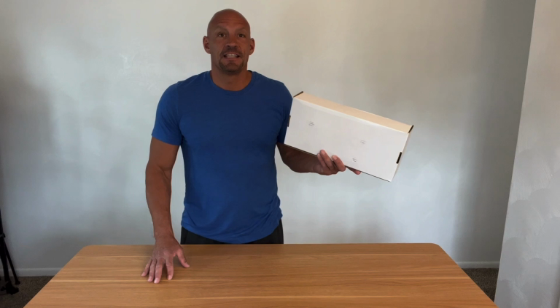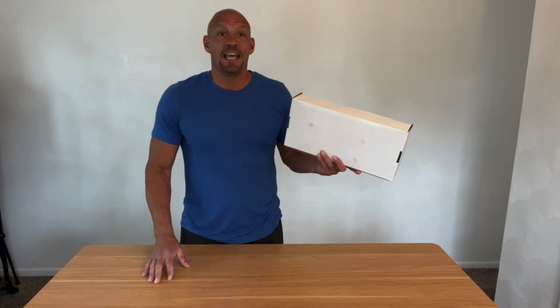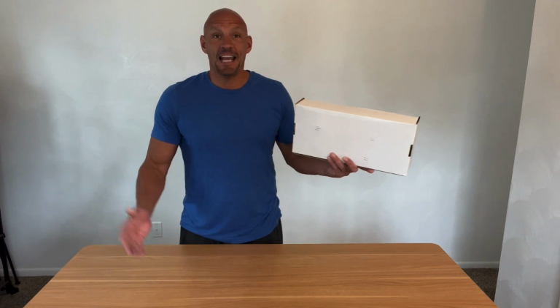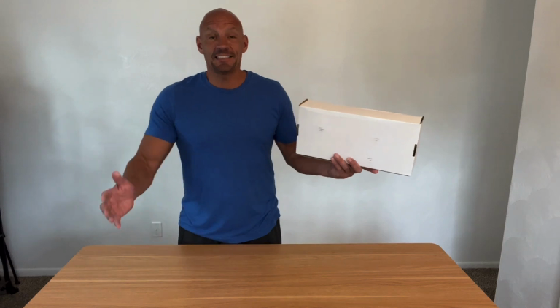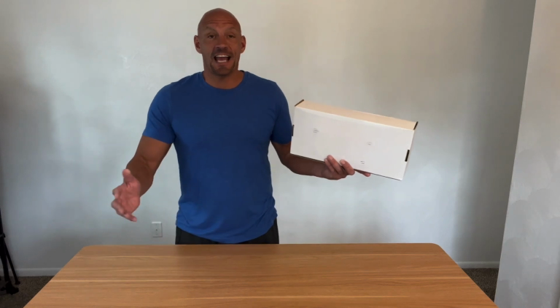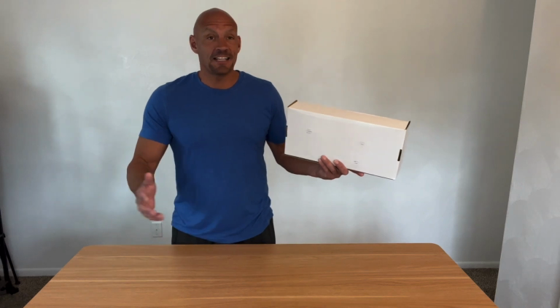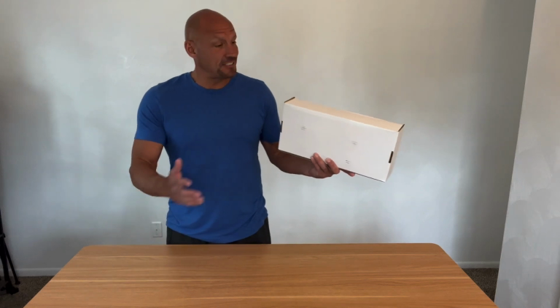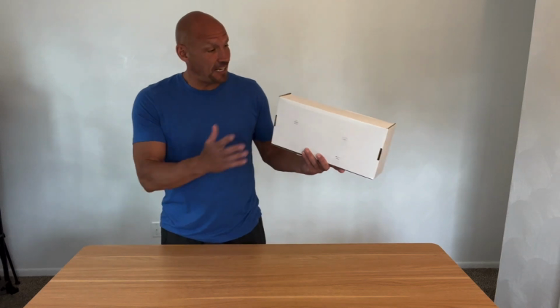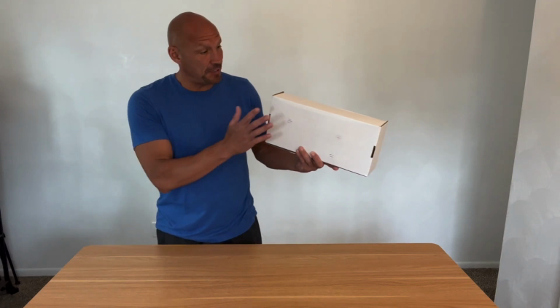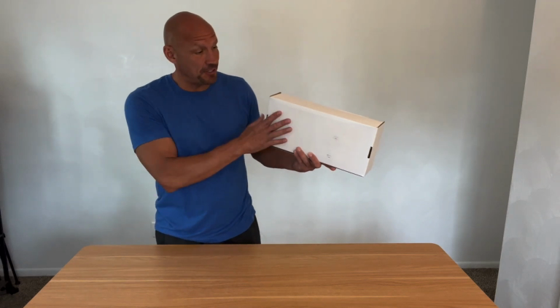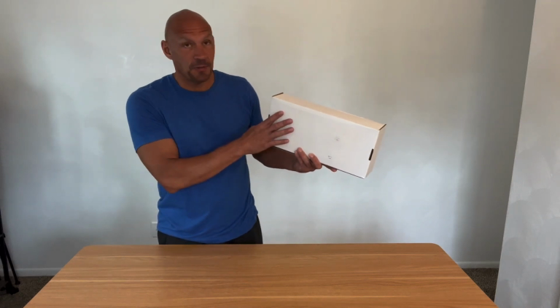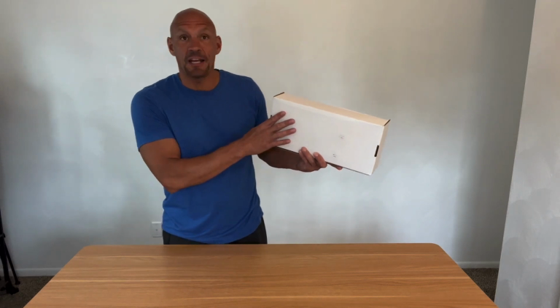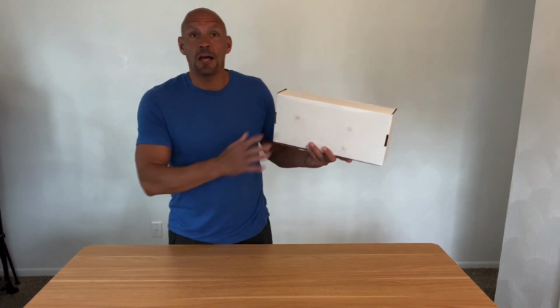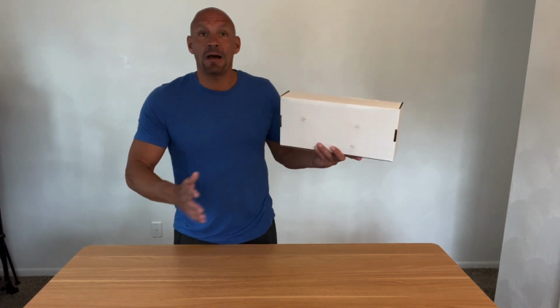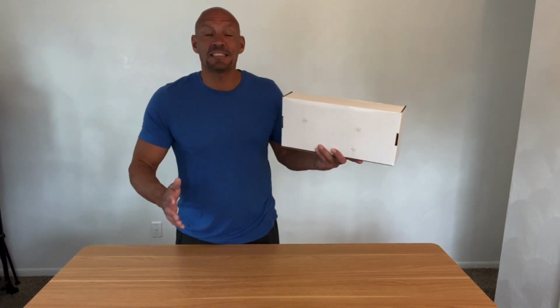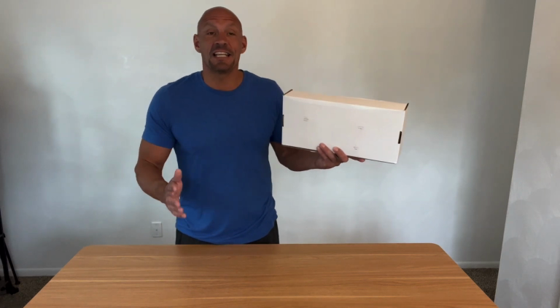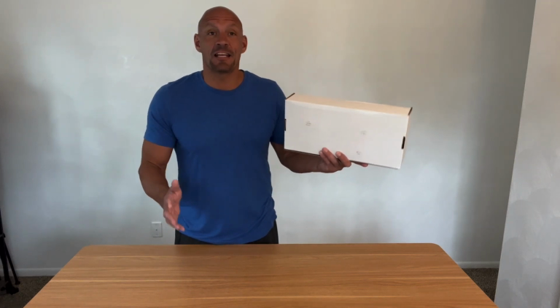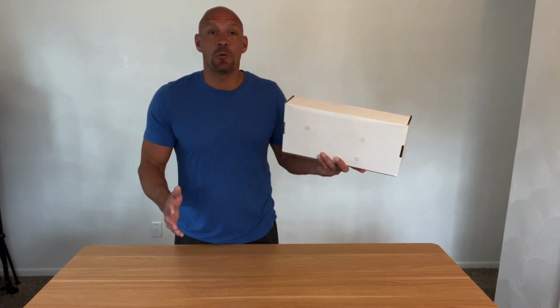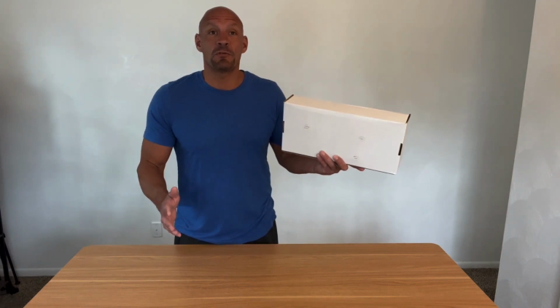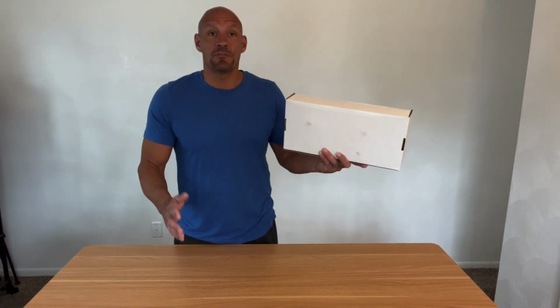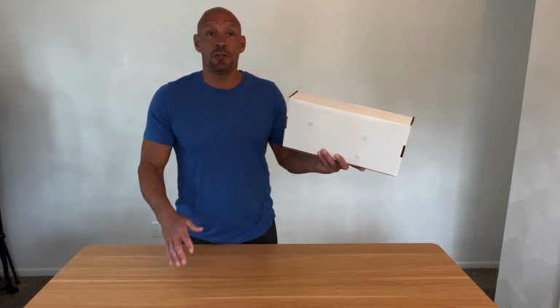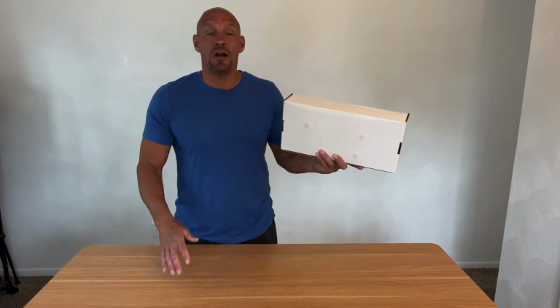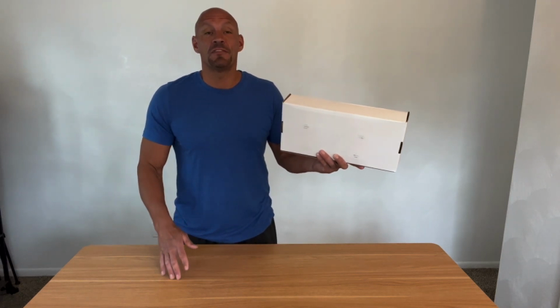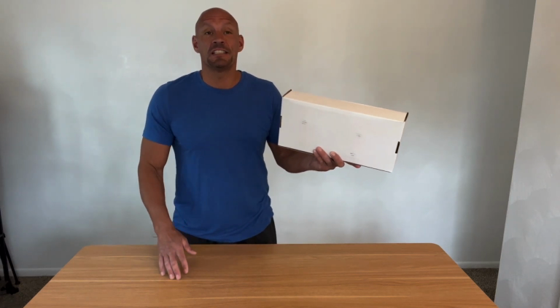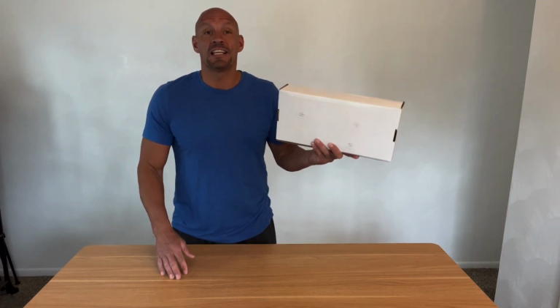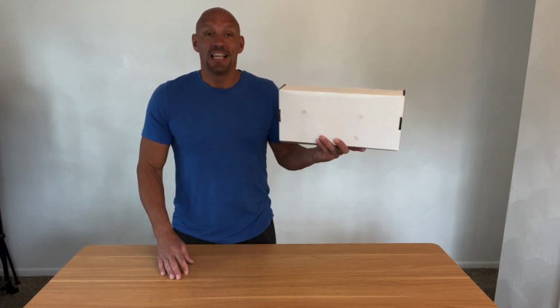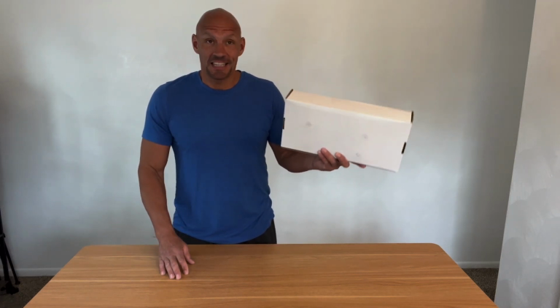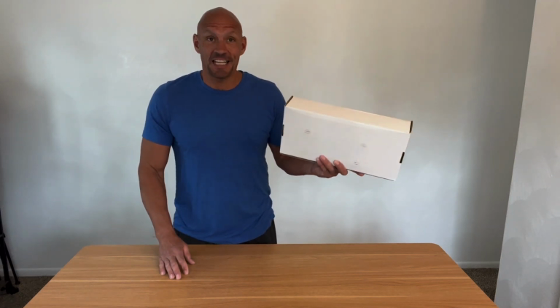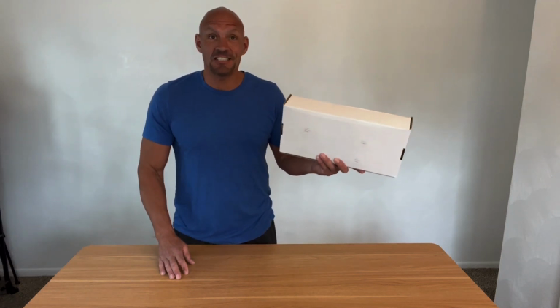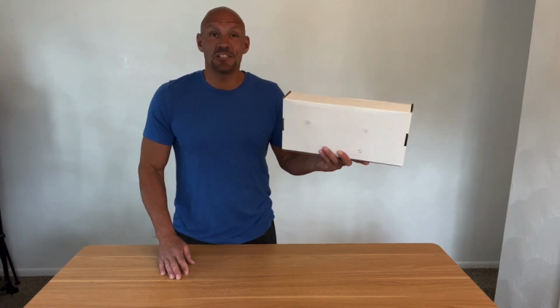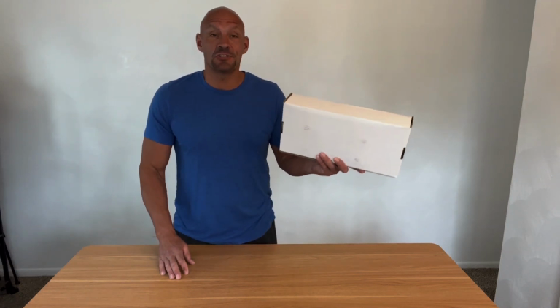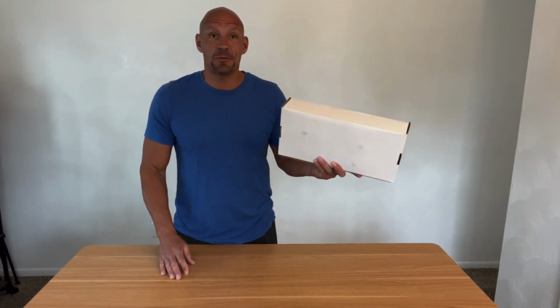Hey guys, Scott here. Today I'm going to do an unboxing and quick review of this Lynx distributor.